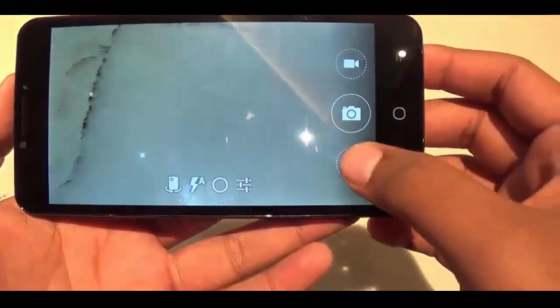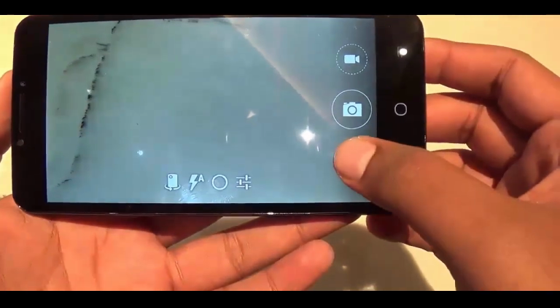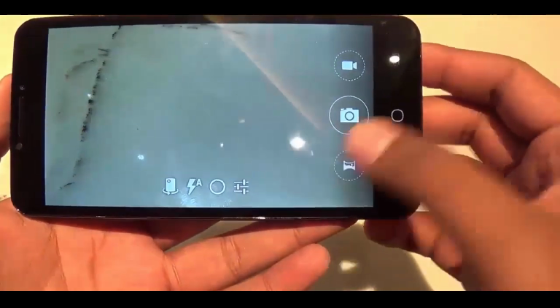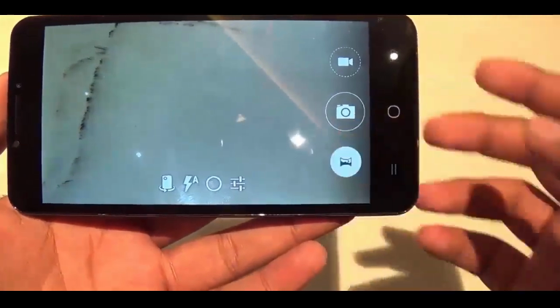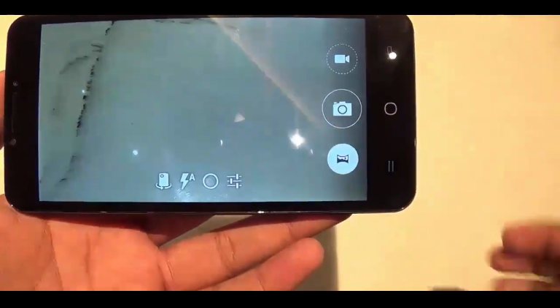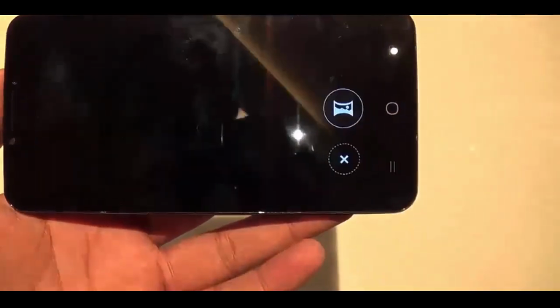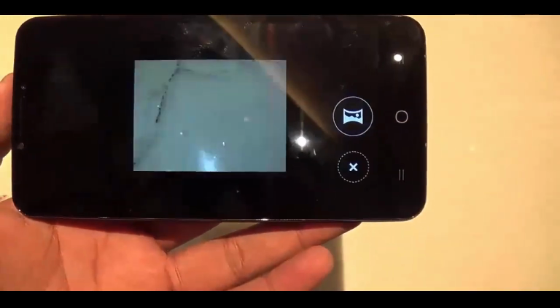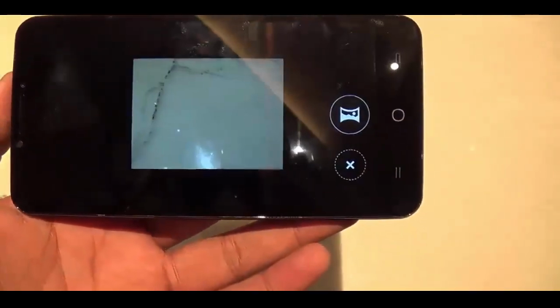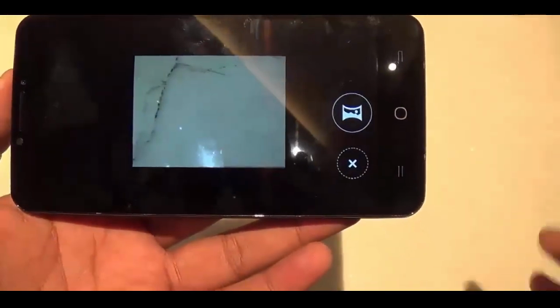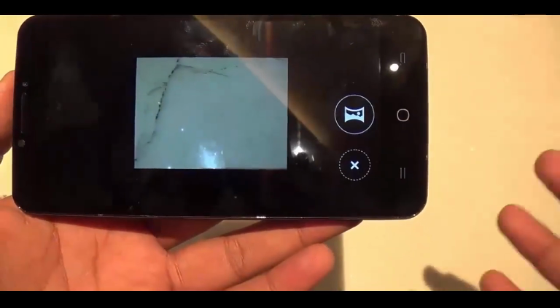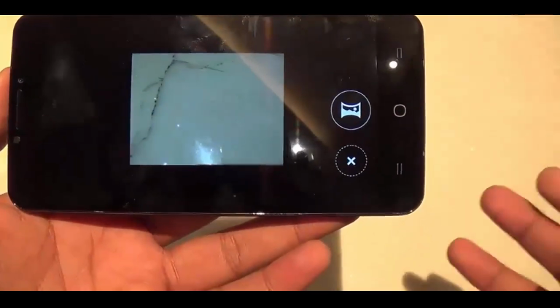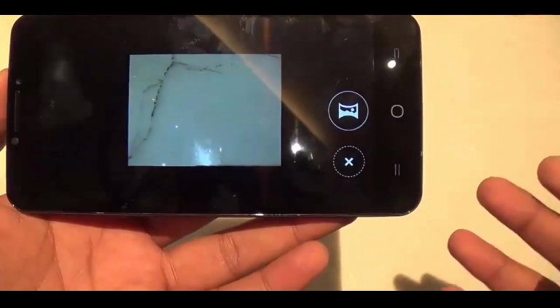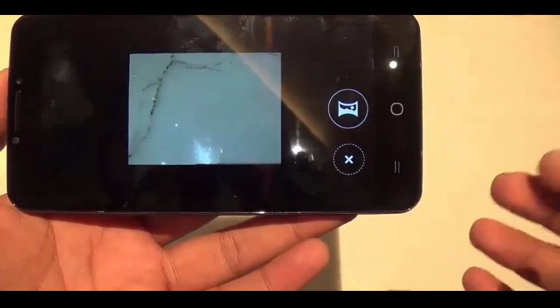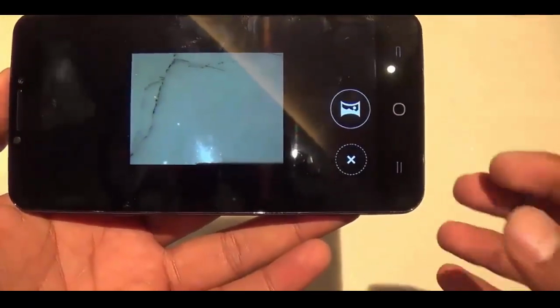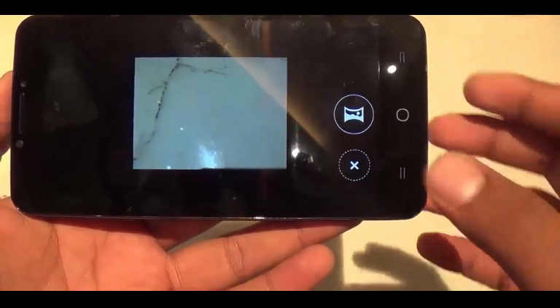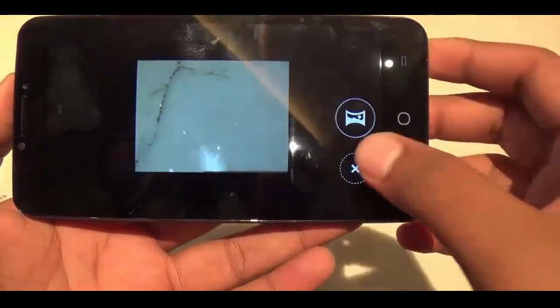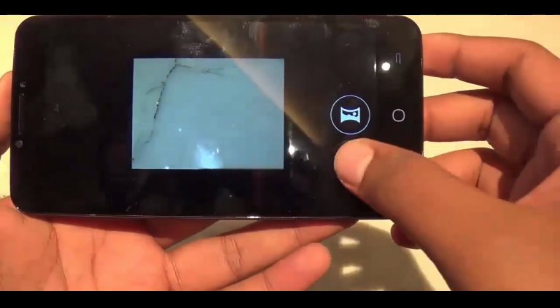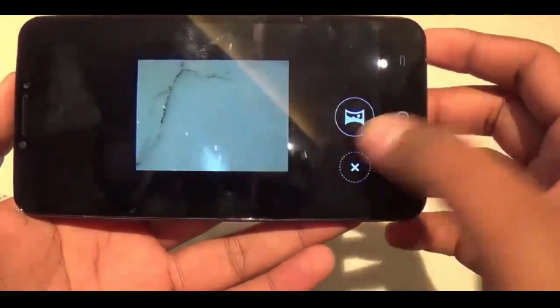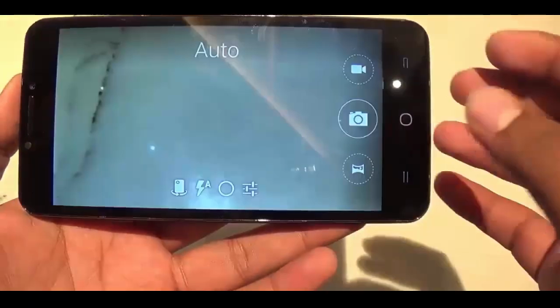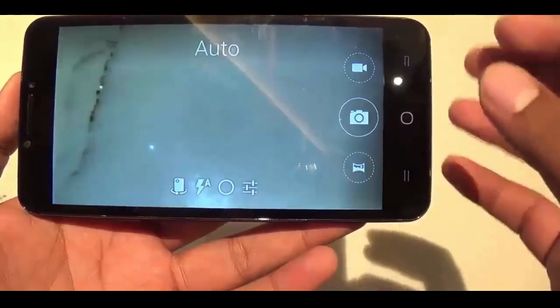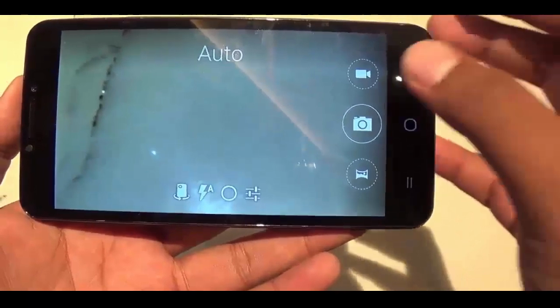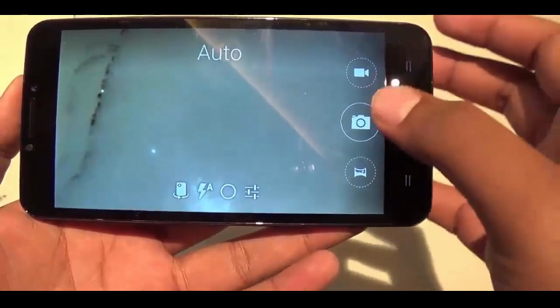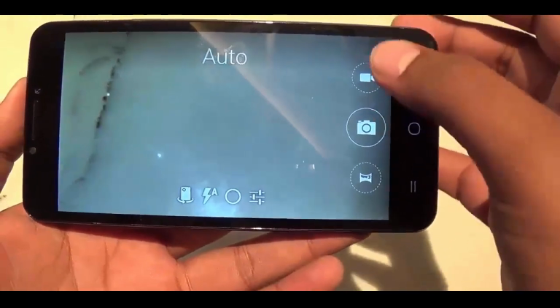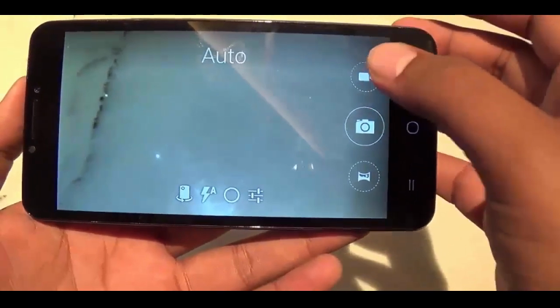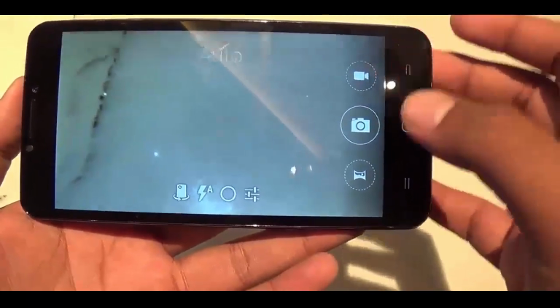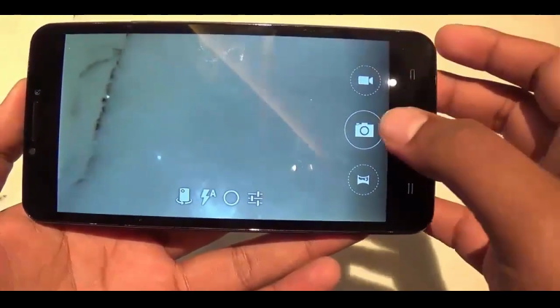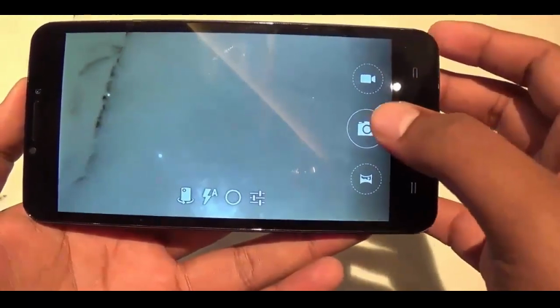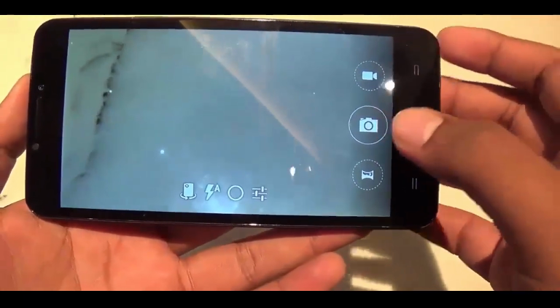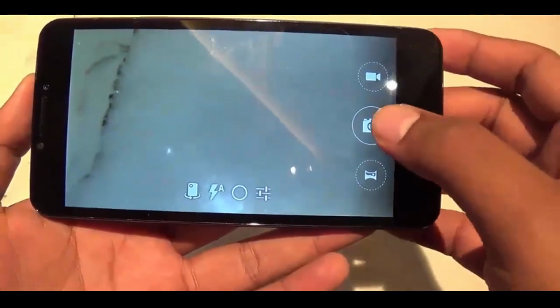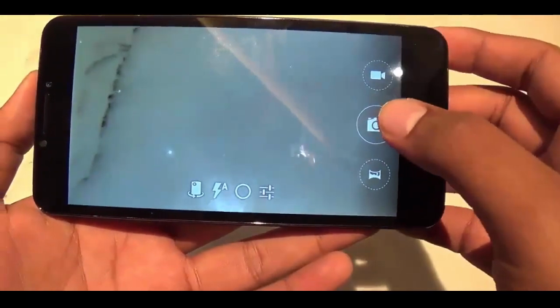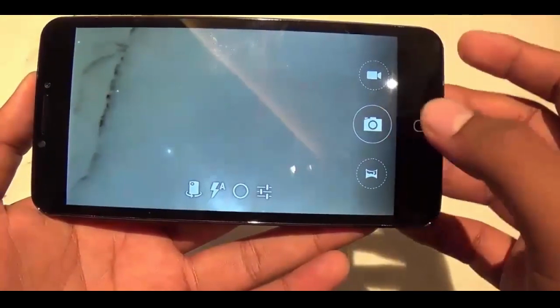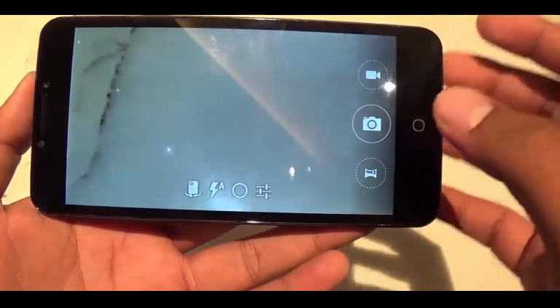If you tap the option over here you can capture a panorama using the device. These keys are for recording video and capturing an image.